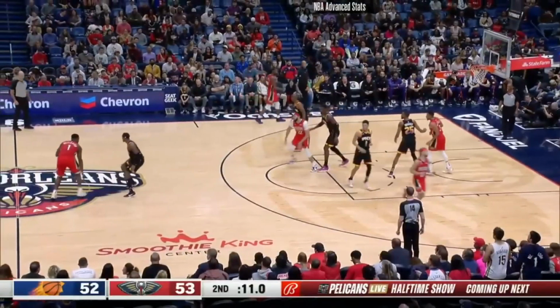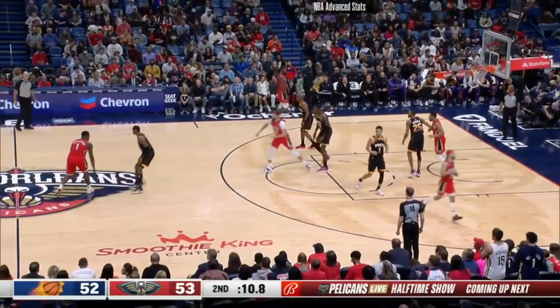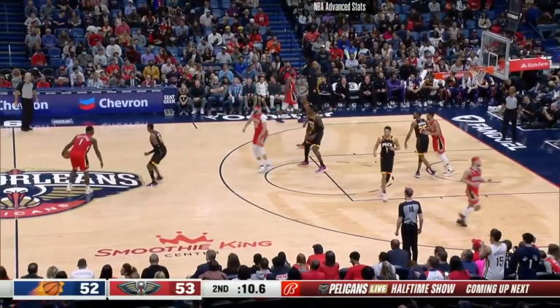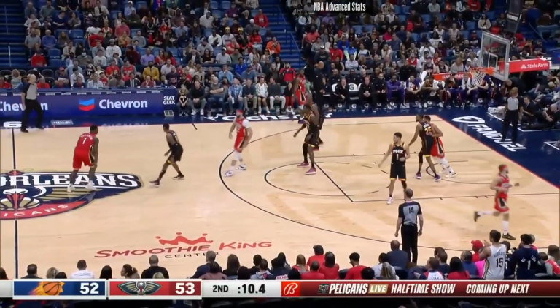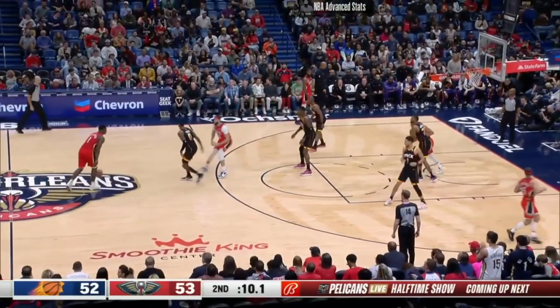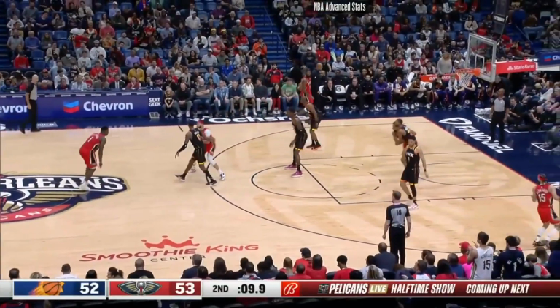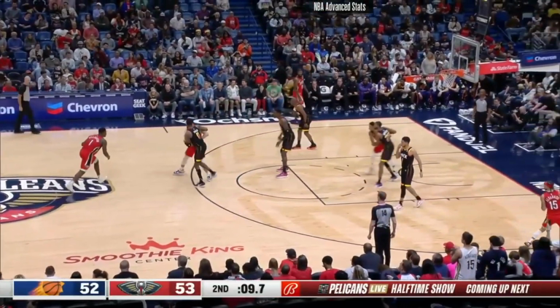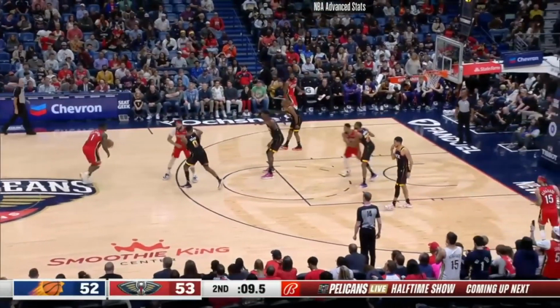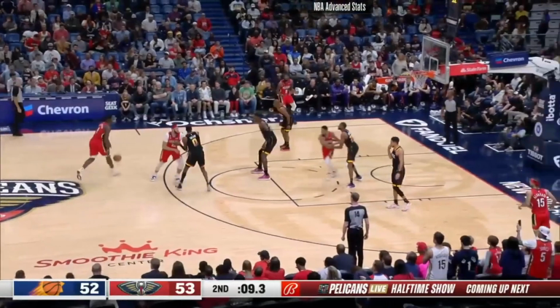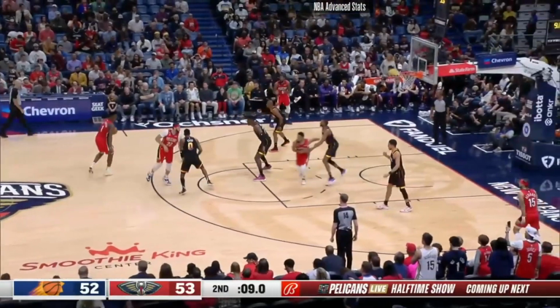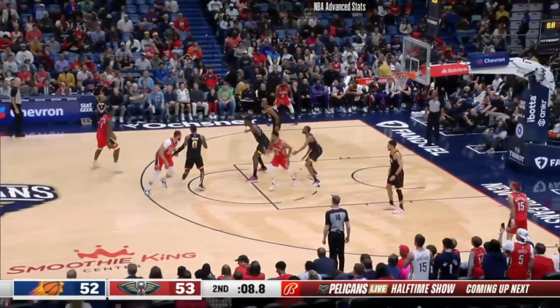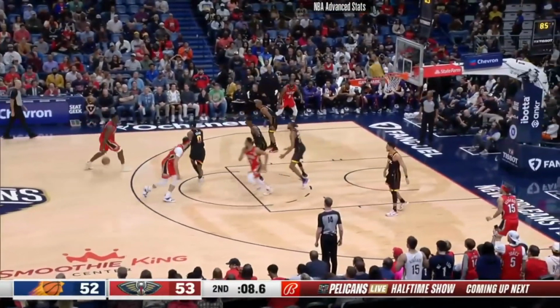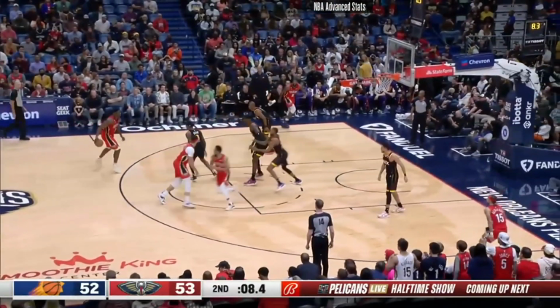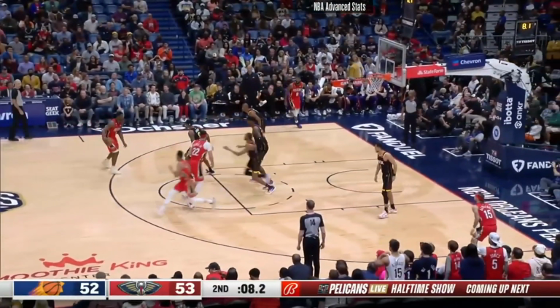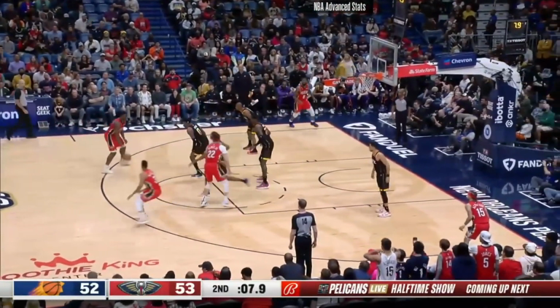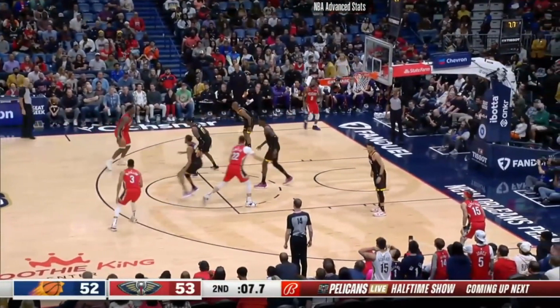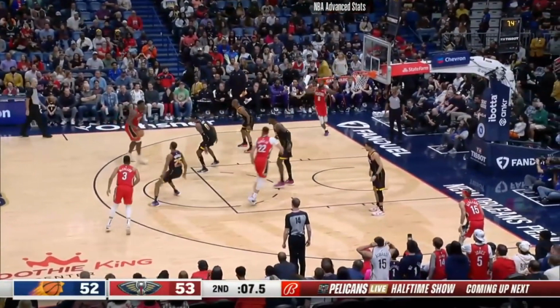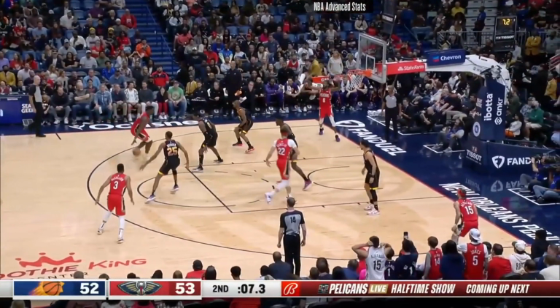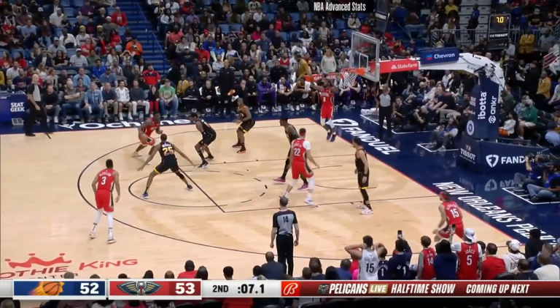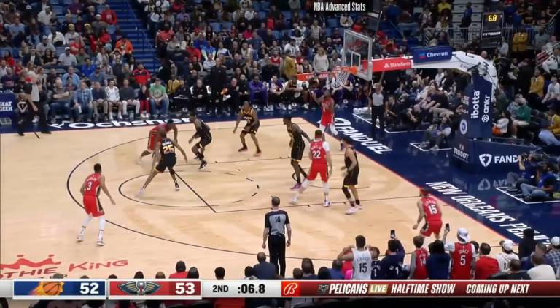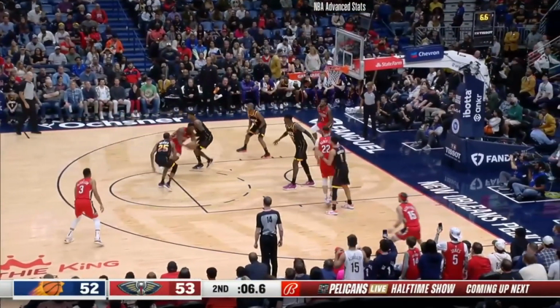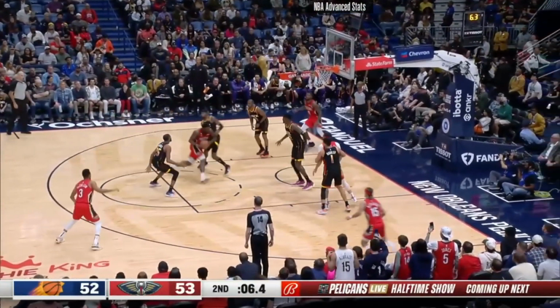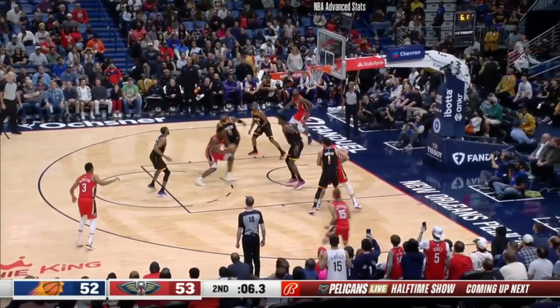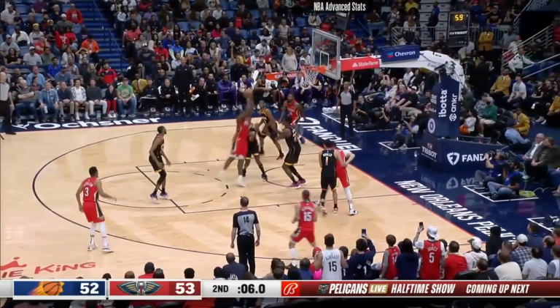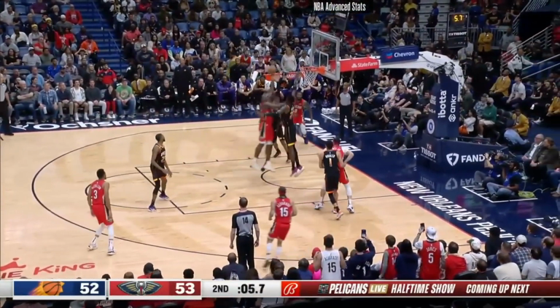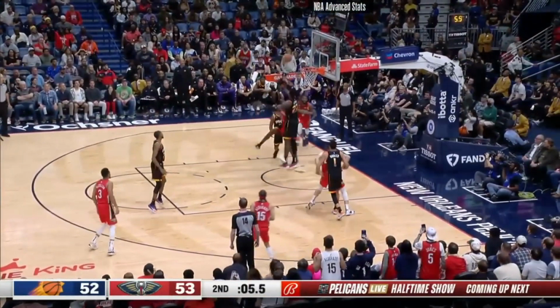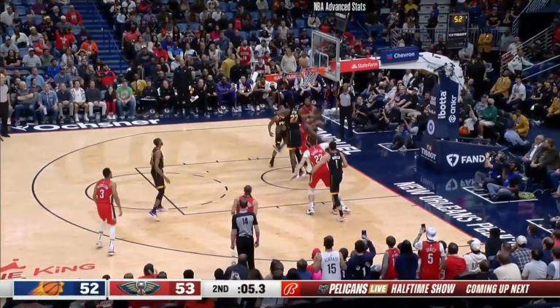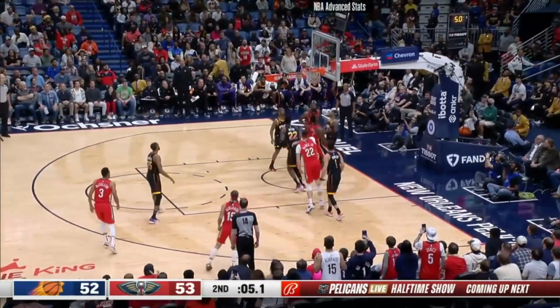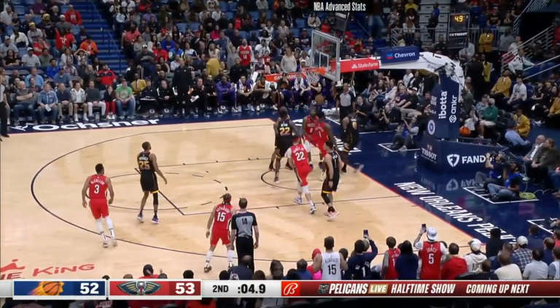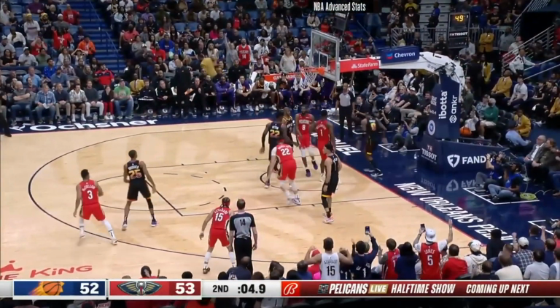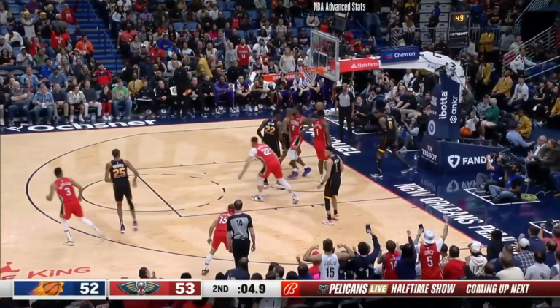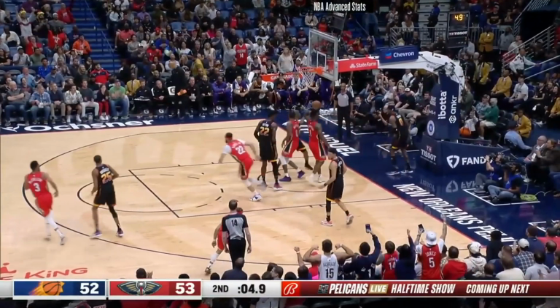Hayden realizes he's playing with the Hall of Famer. He's smart. Zion — can he get to the hole? He'll try to. And on the flip, he will.